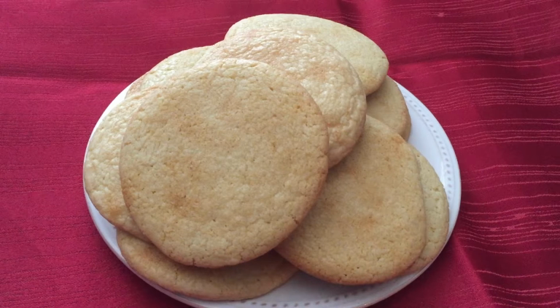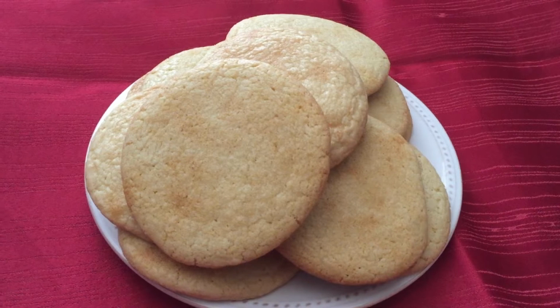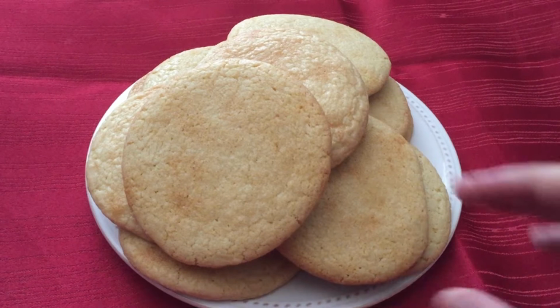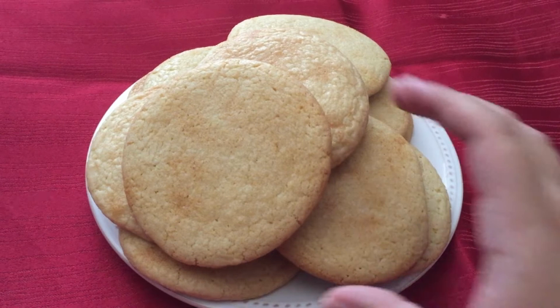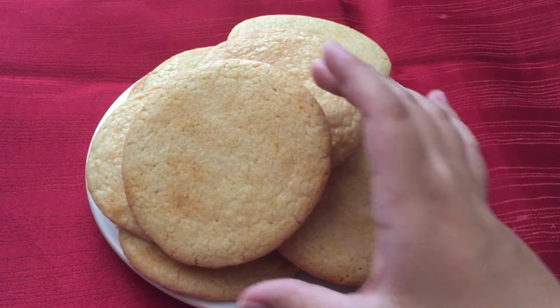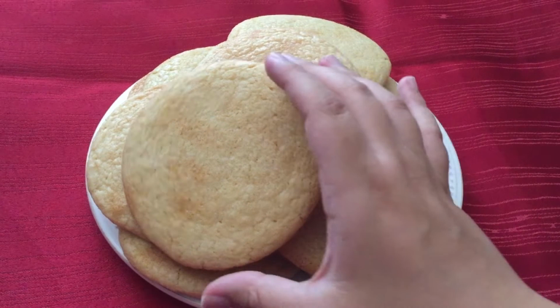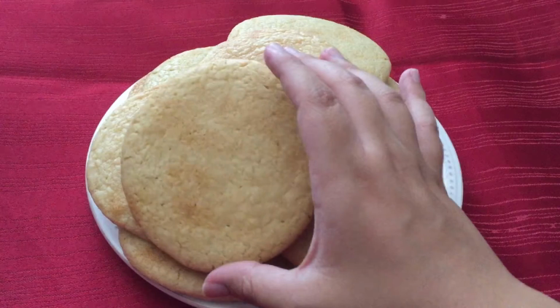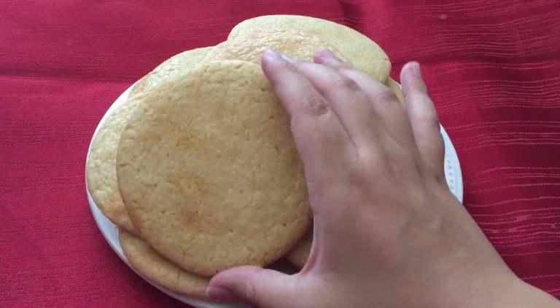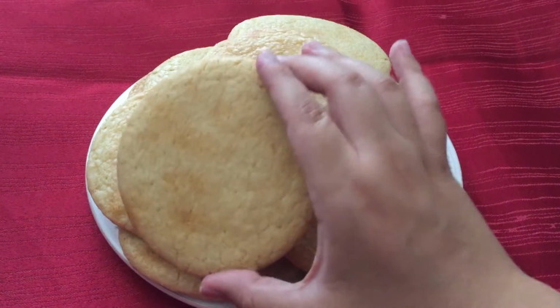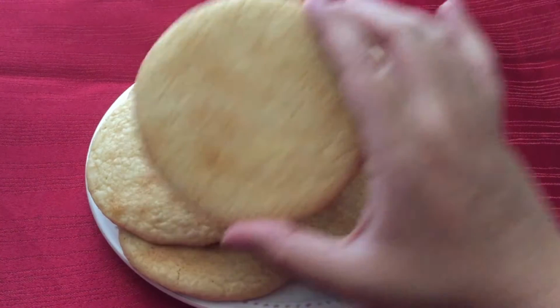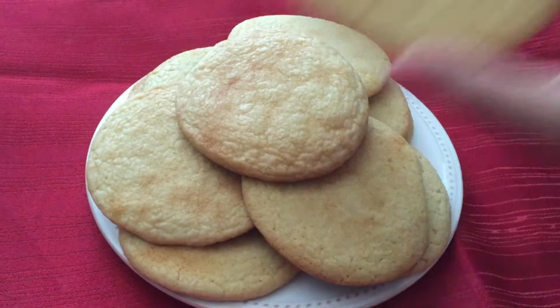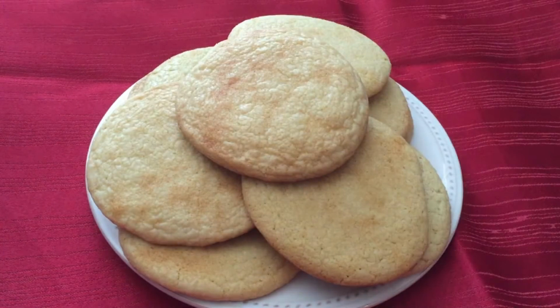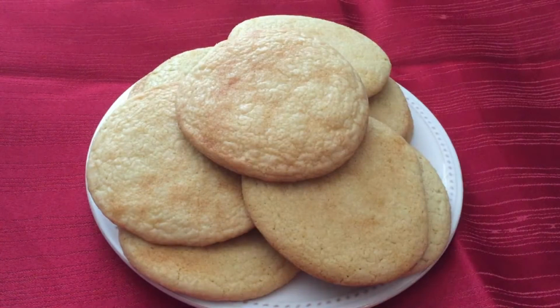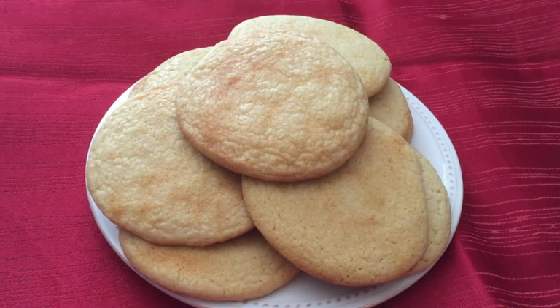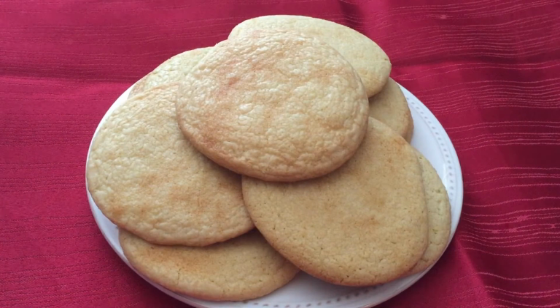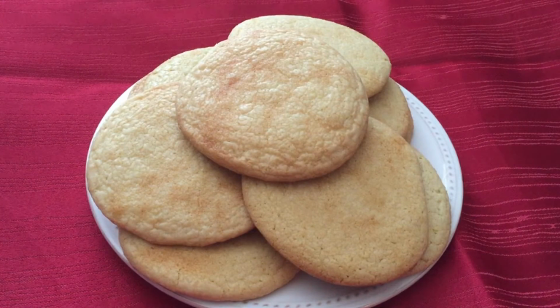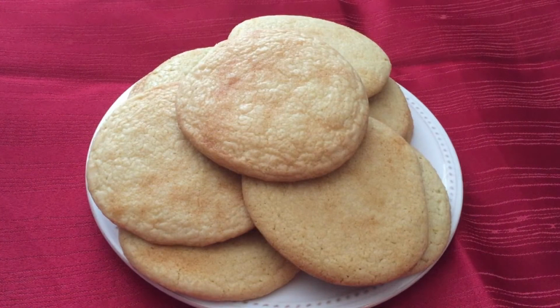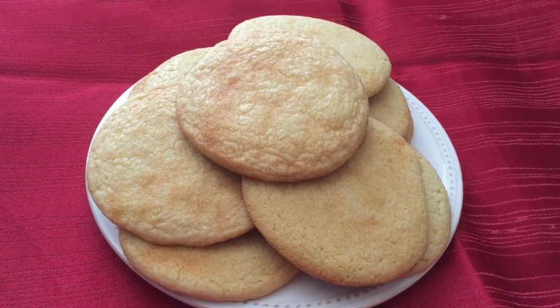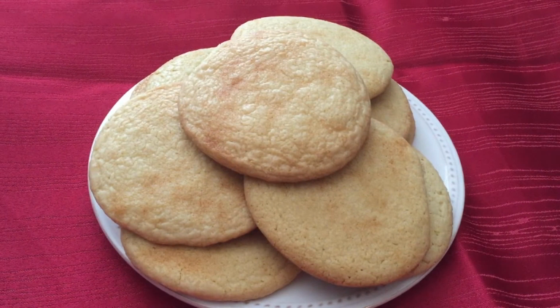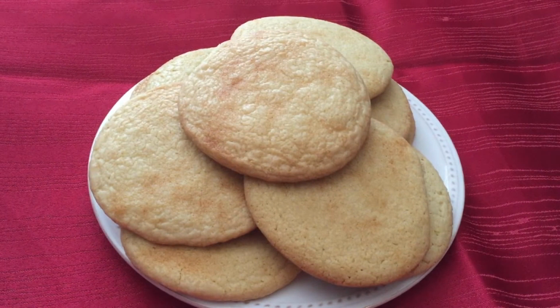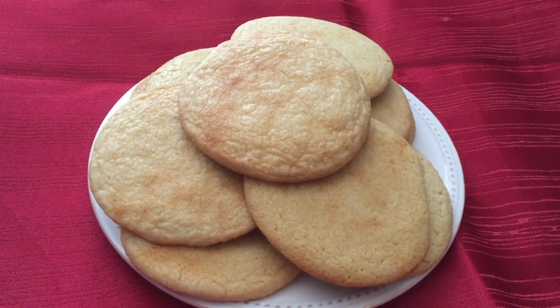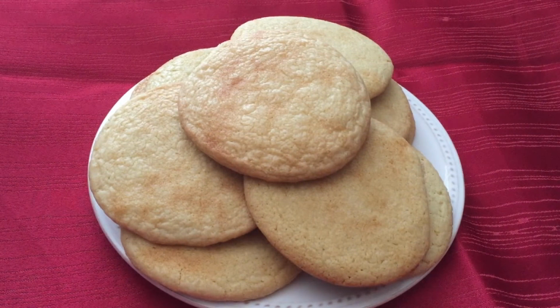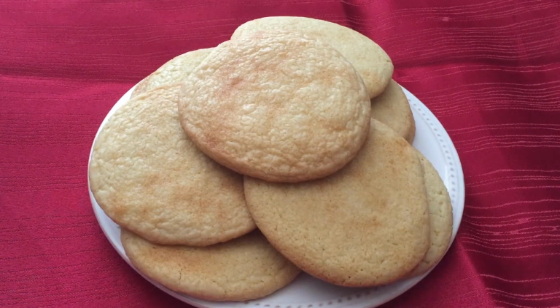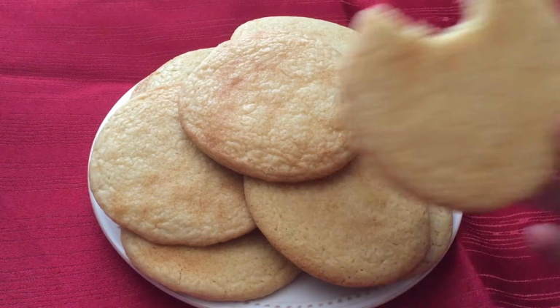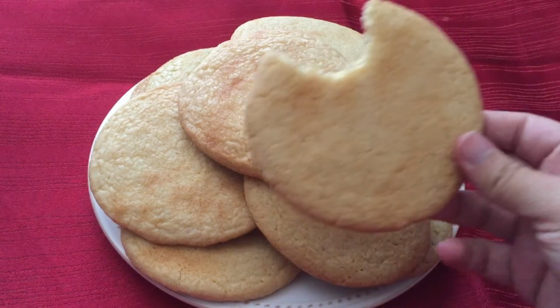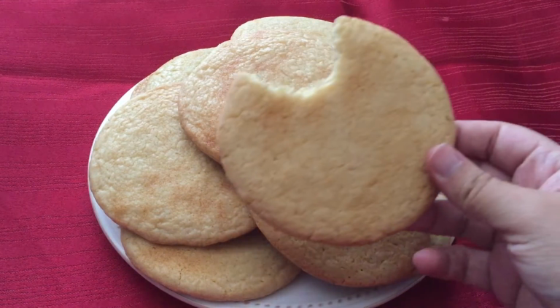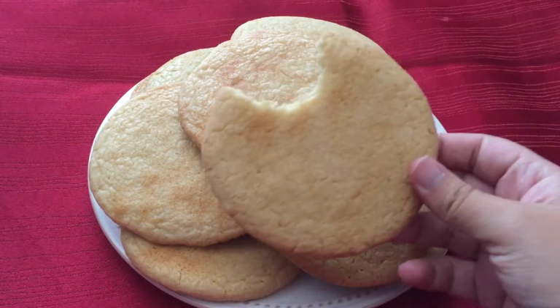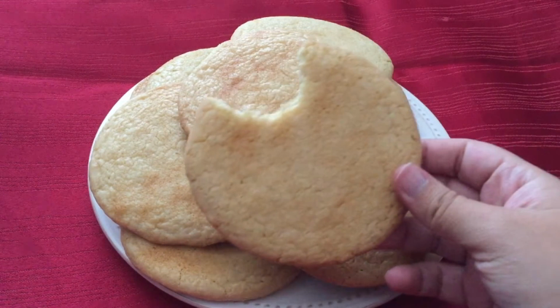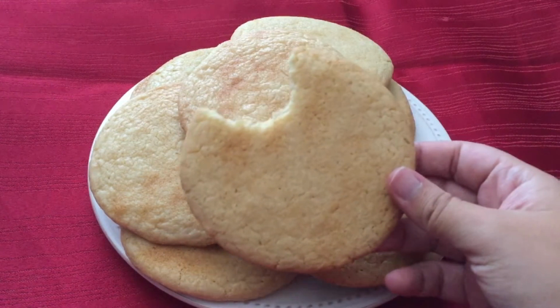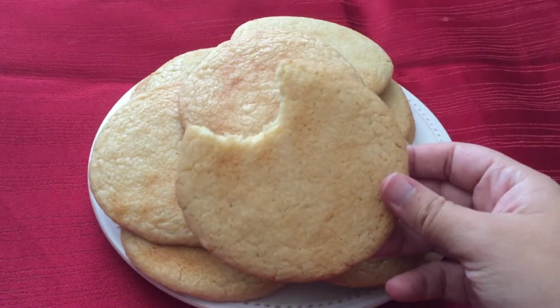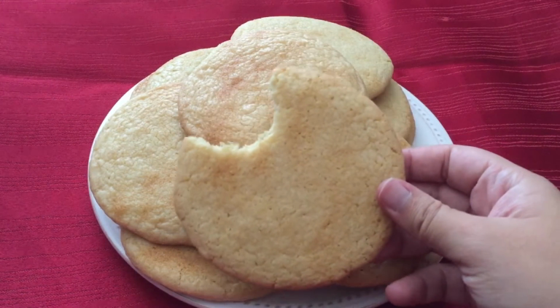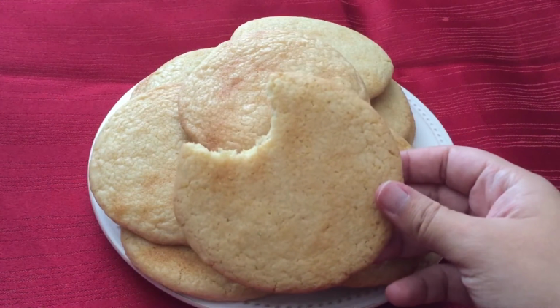Hi everyone, welcome to my channel! Today we are making sugar biscuits from the Harry Potter cookbook.